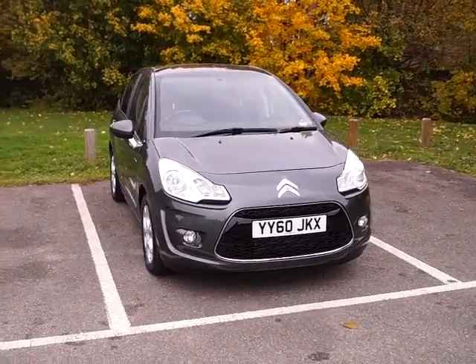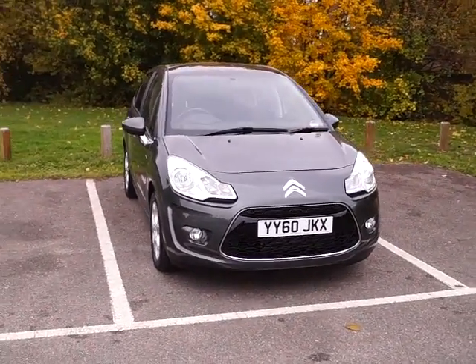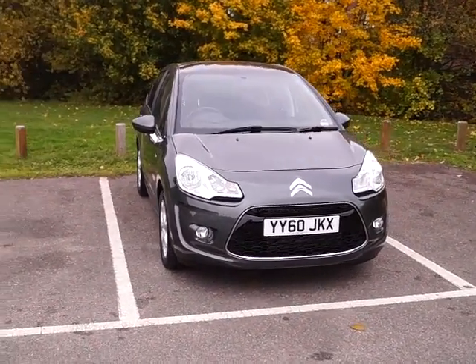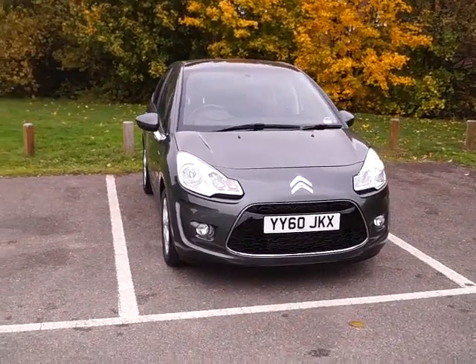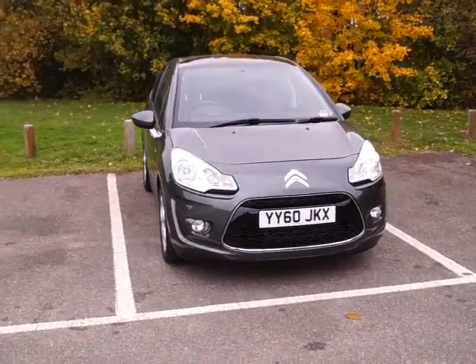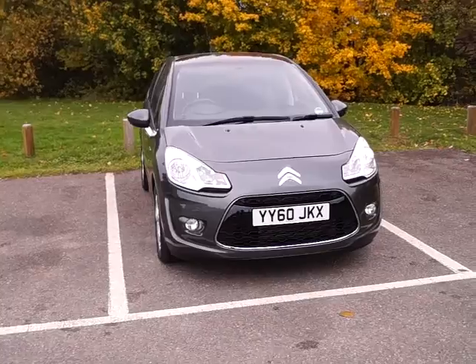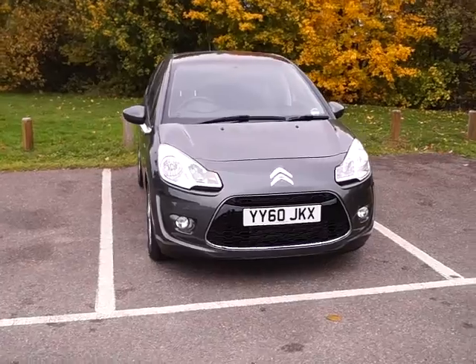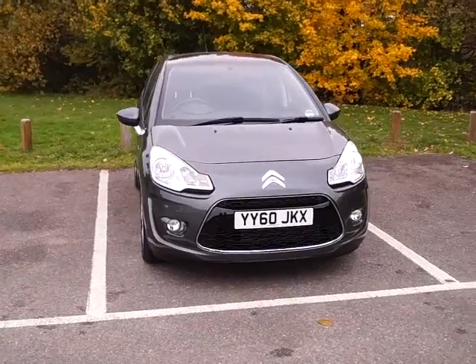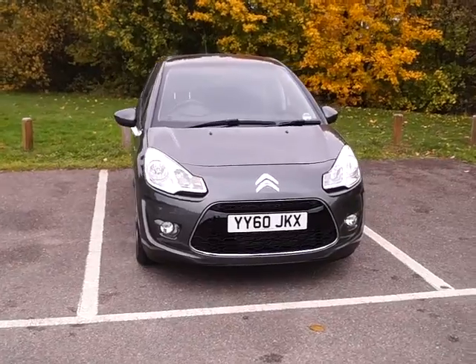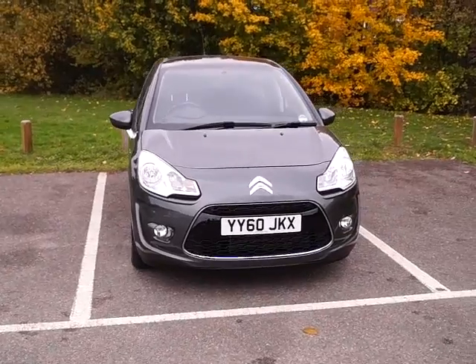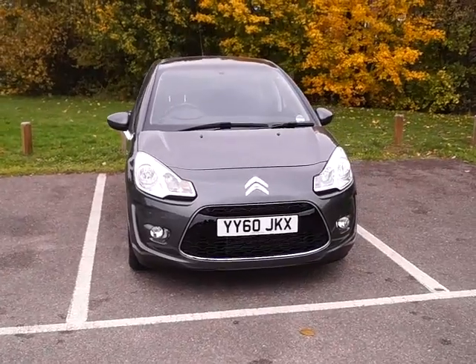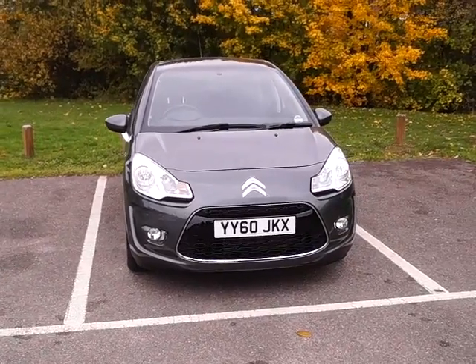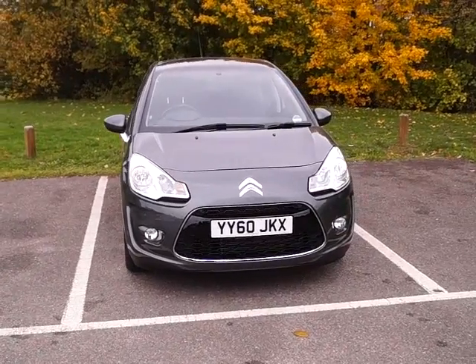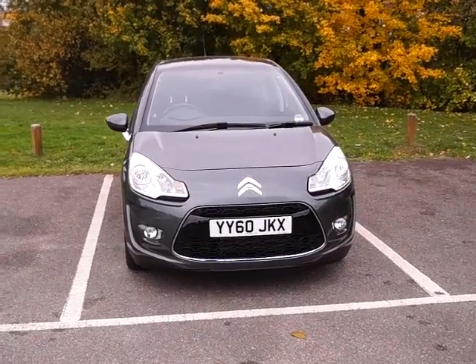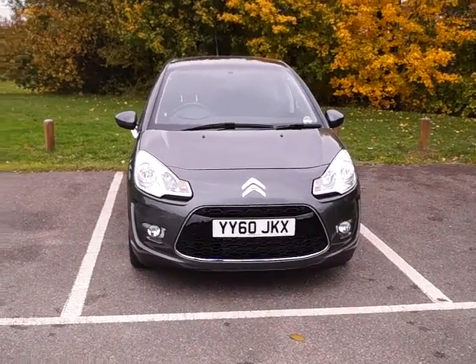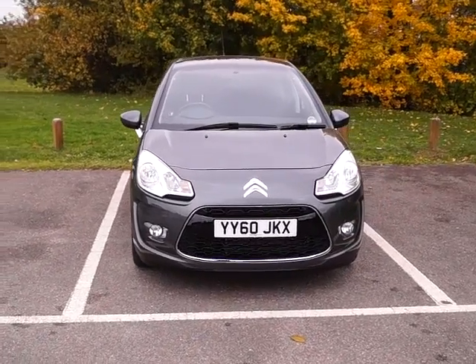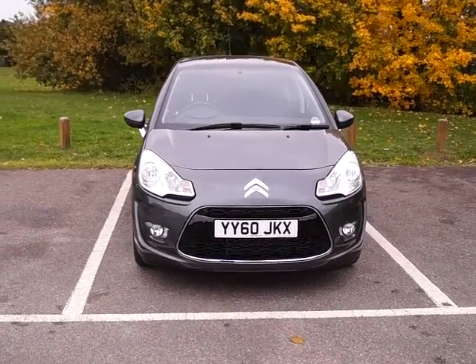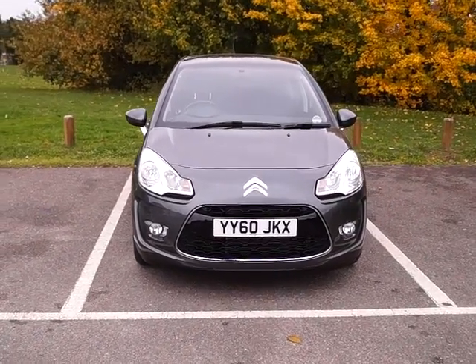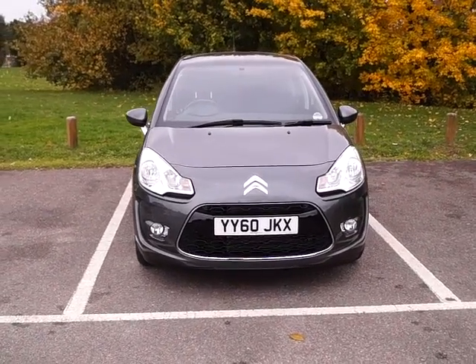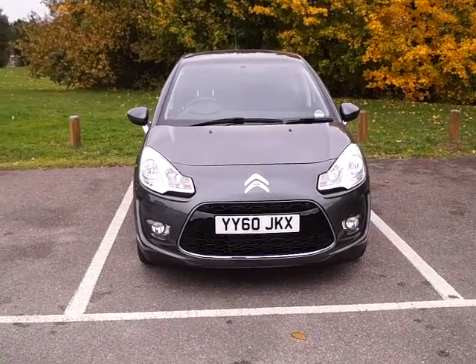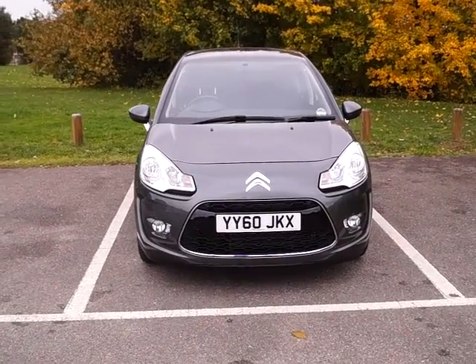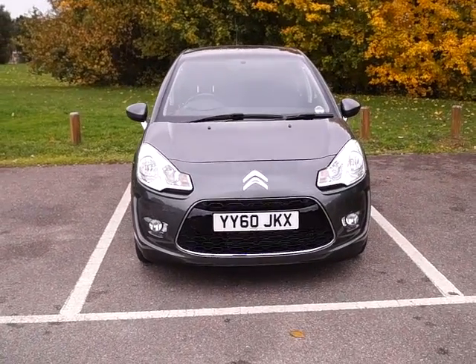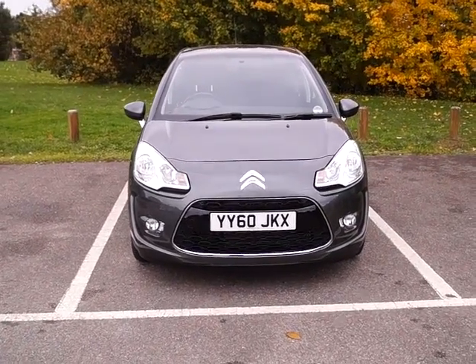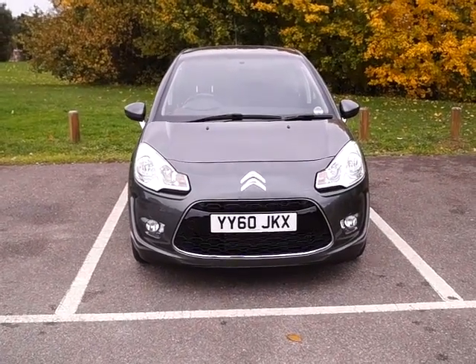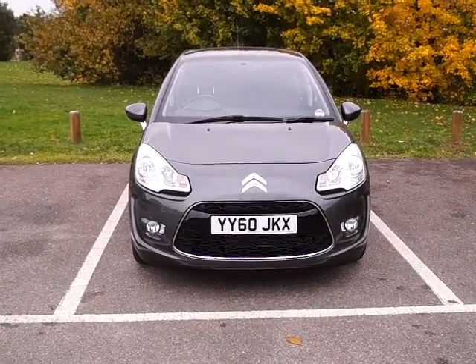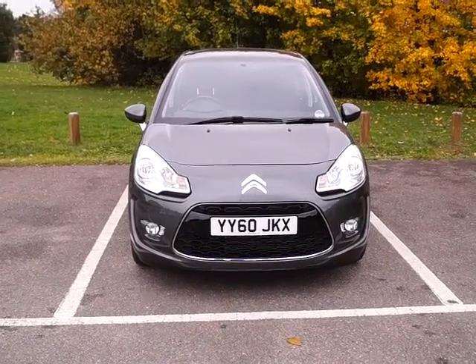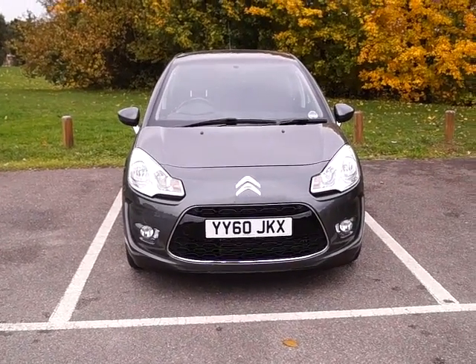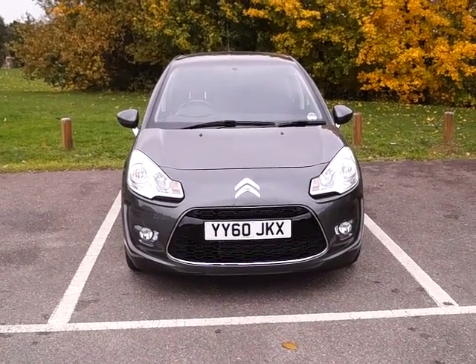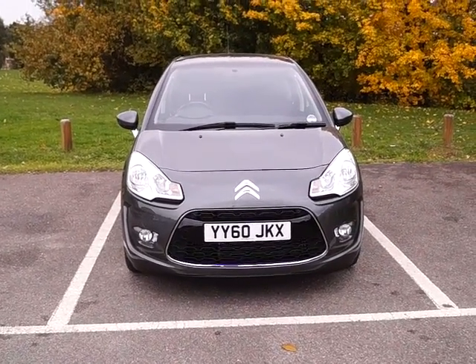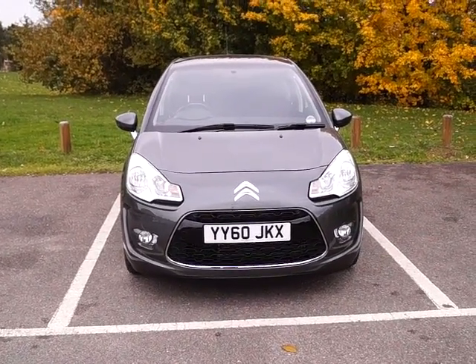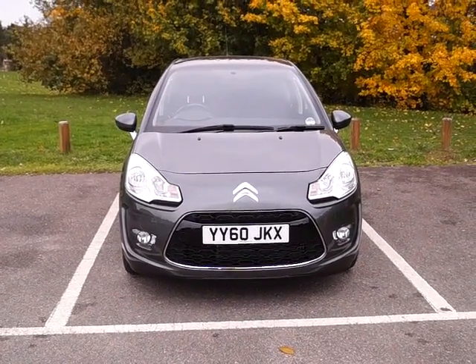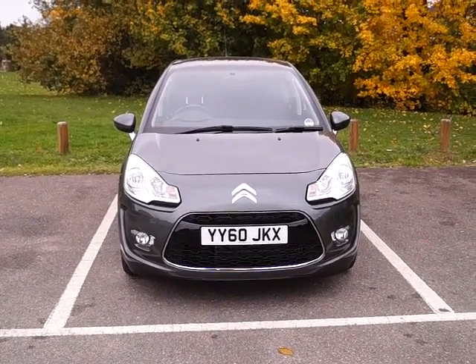This is a Citroen C3 Exclusive with a 1.6 litre diesel engine and a manual transmission. The vehicle will have an inspection.